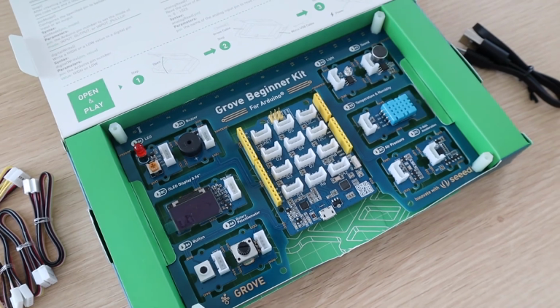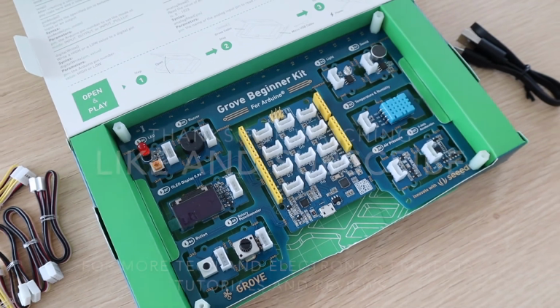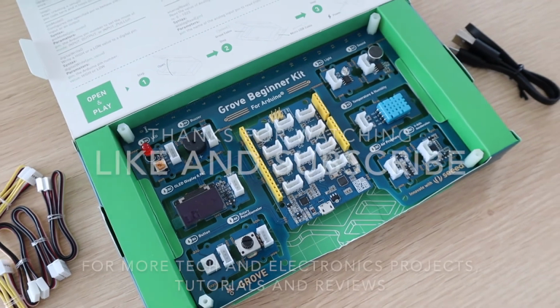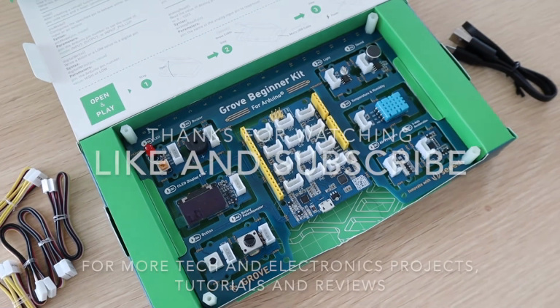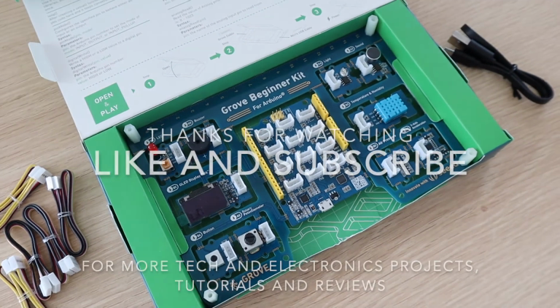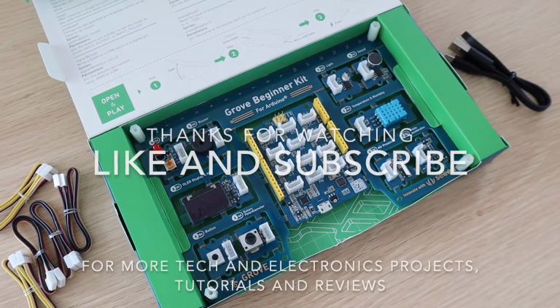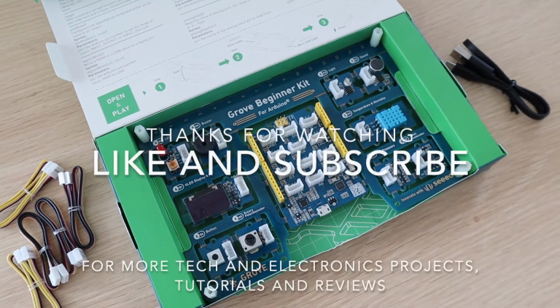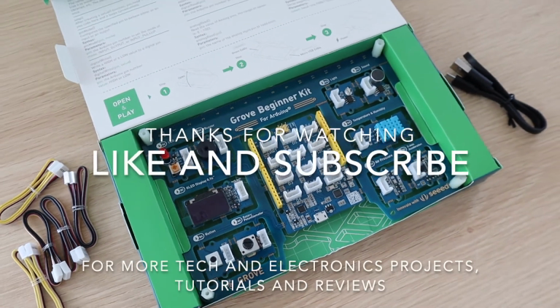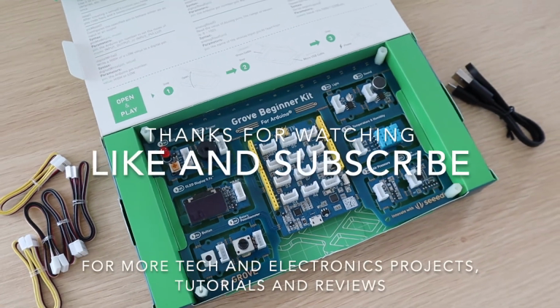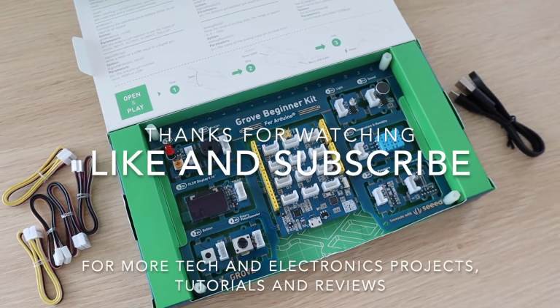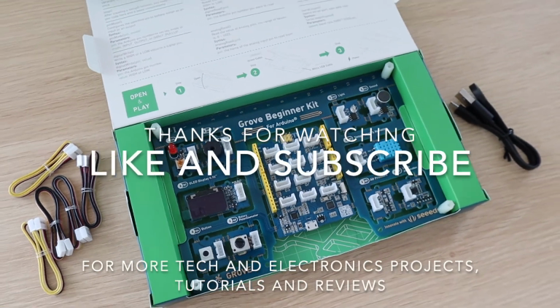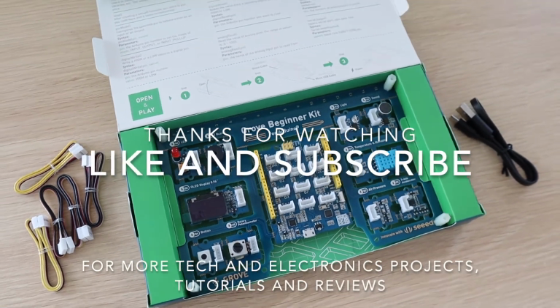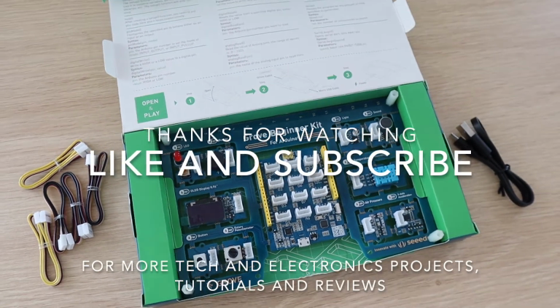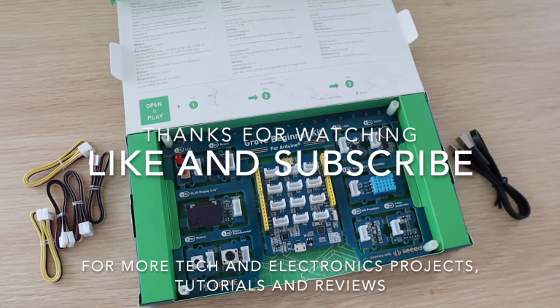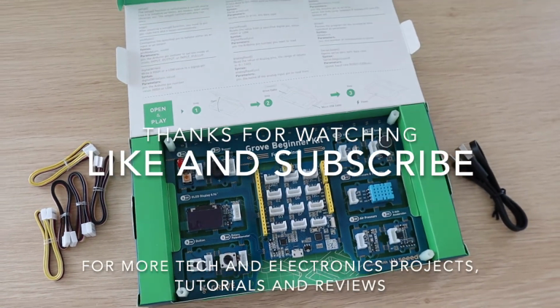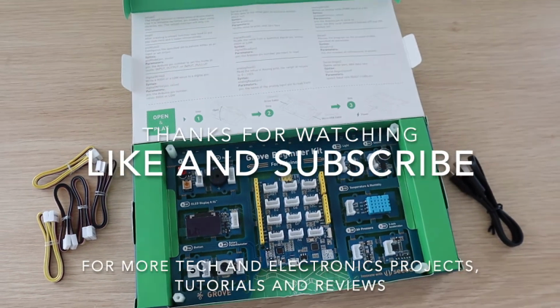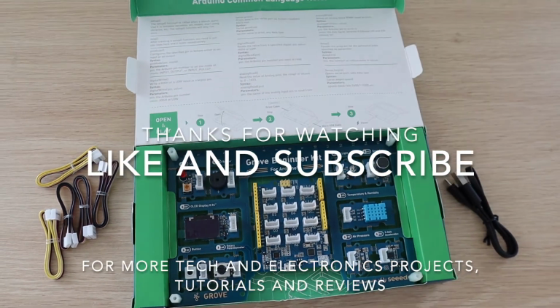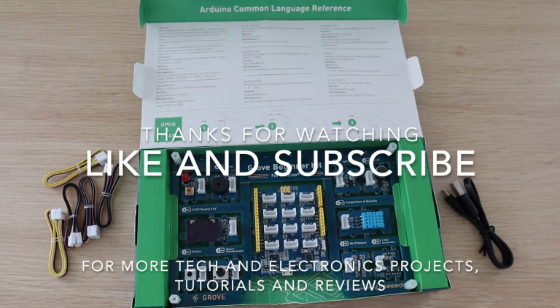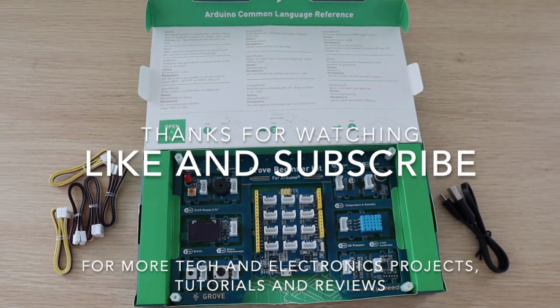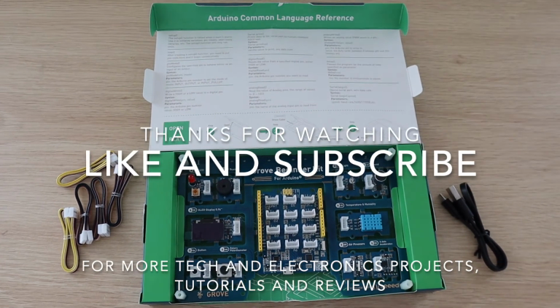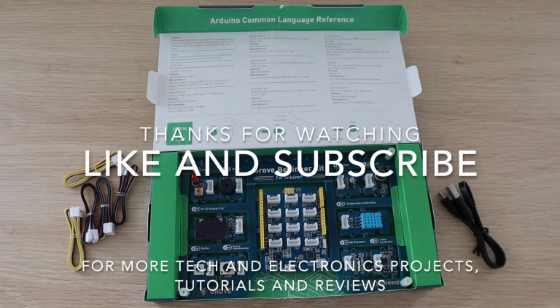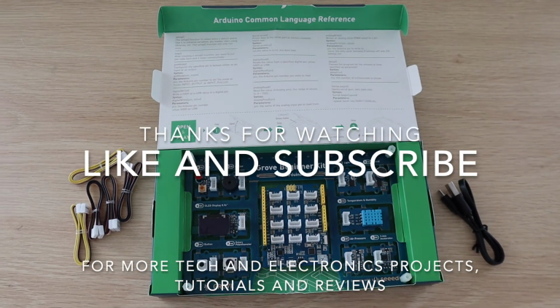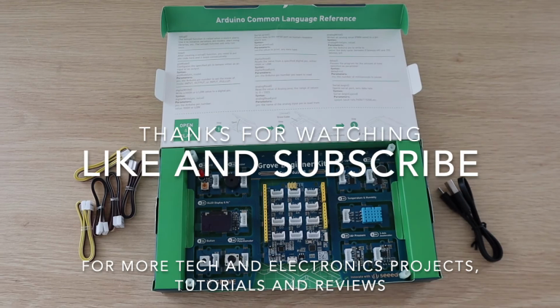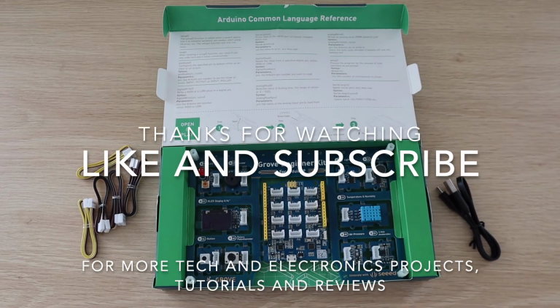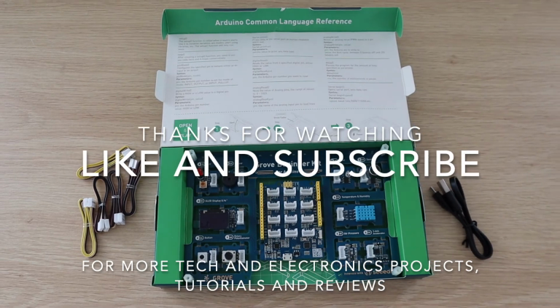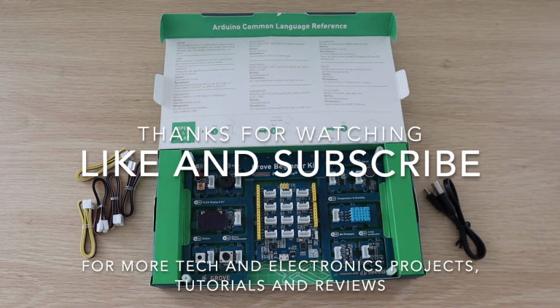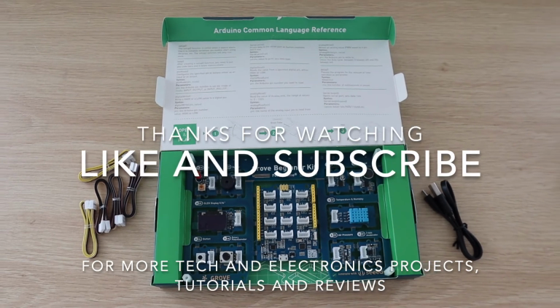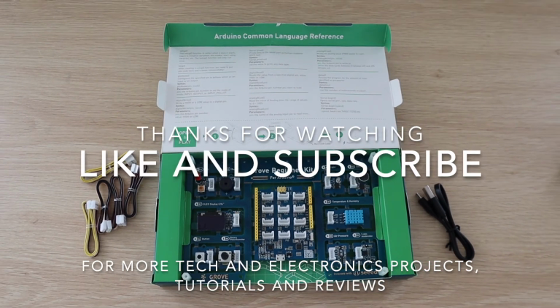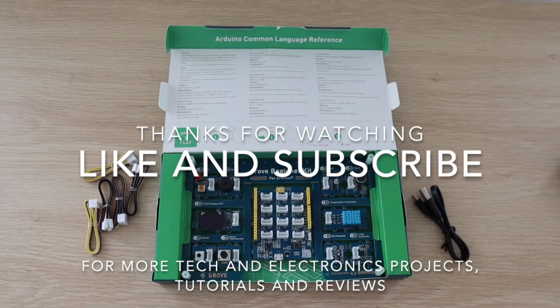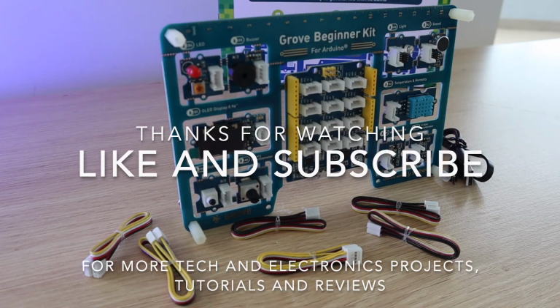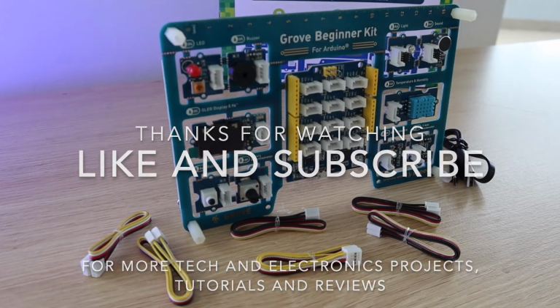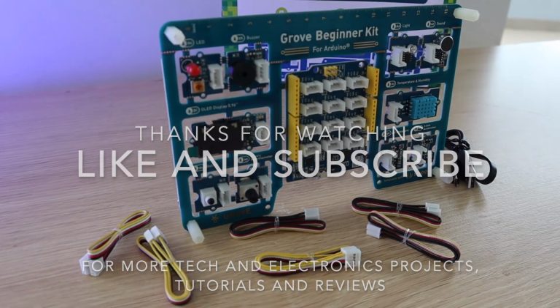Thanks for watching. Please remember to like this video if you enjoyed it and subscribe for more tech and electronics projects, tutorials, and reviews.